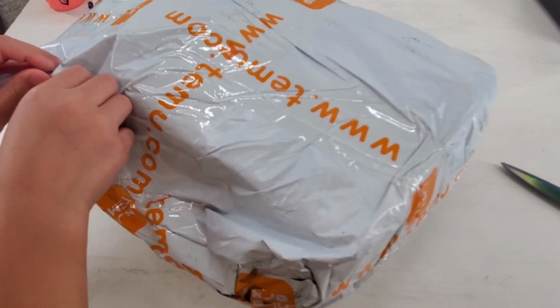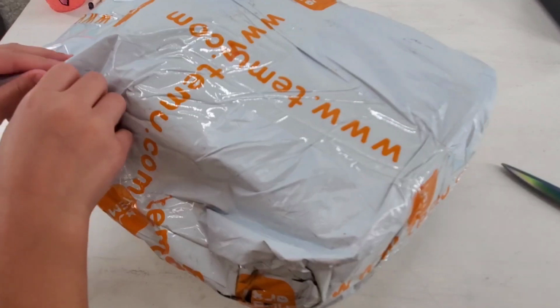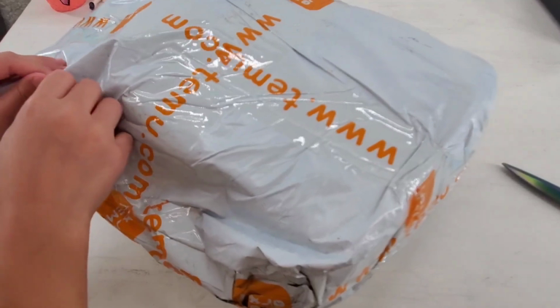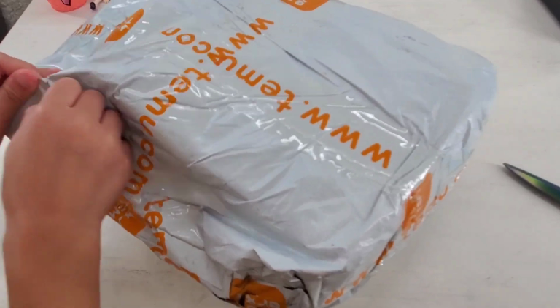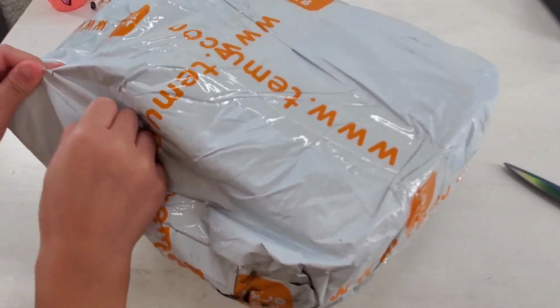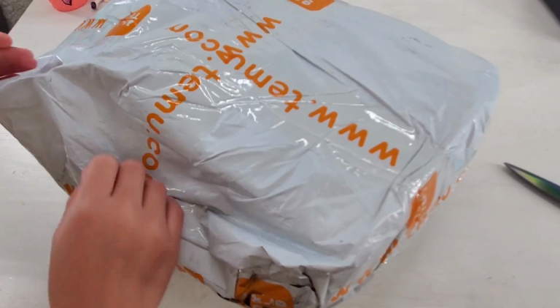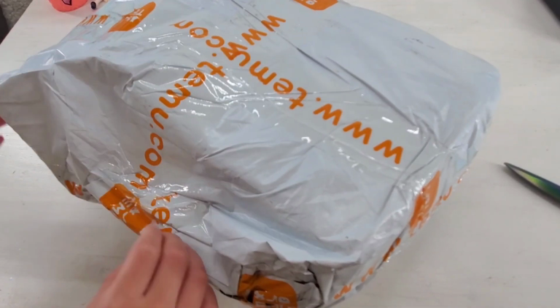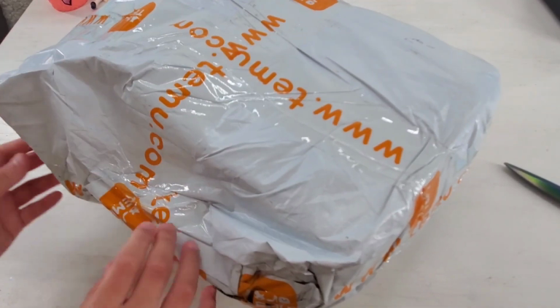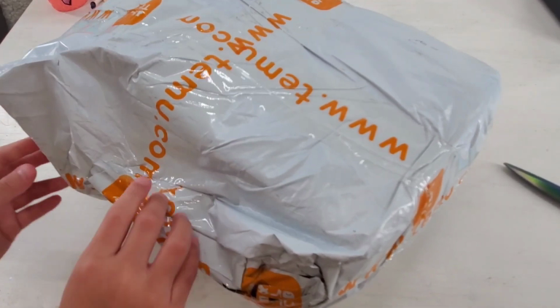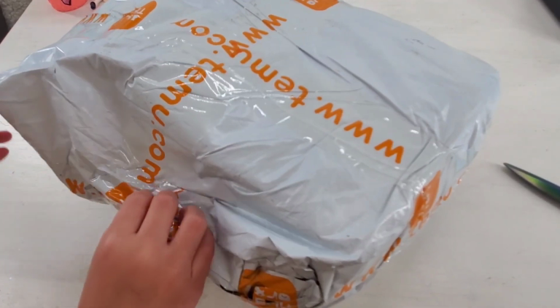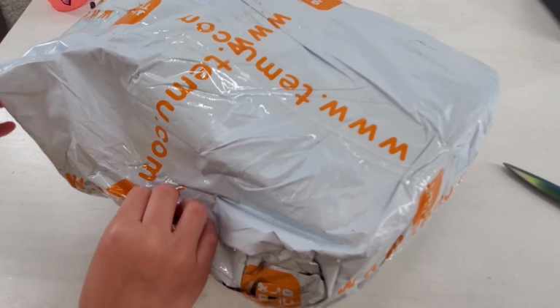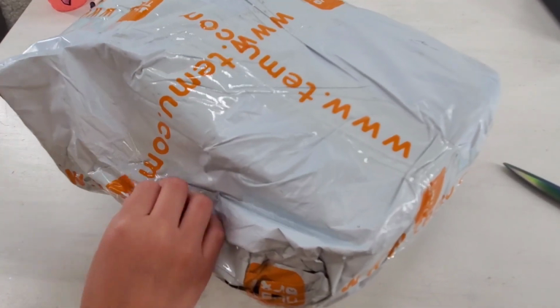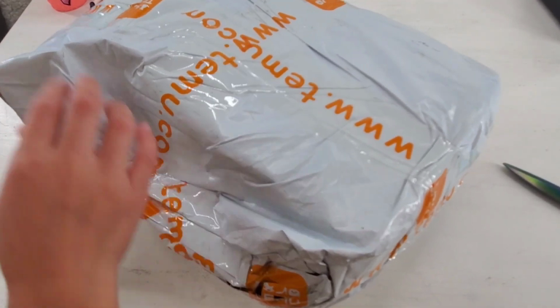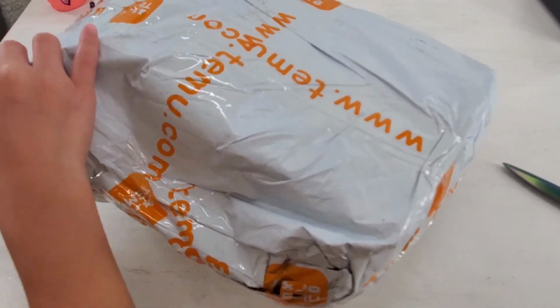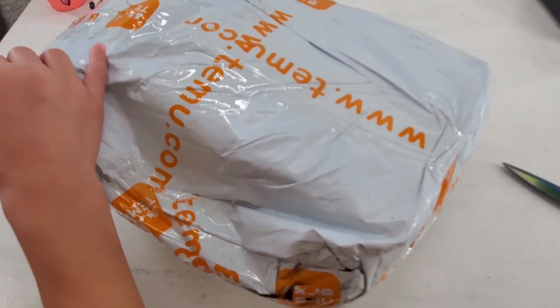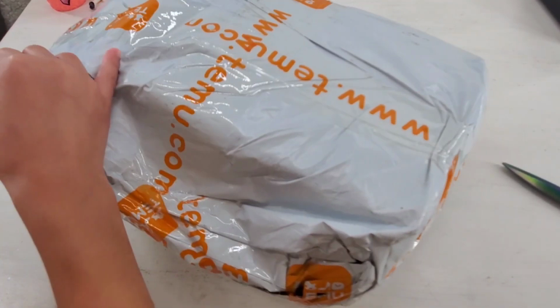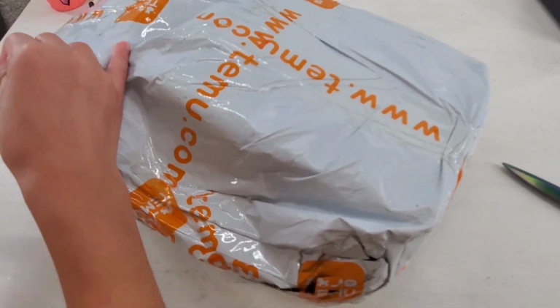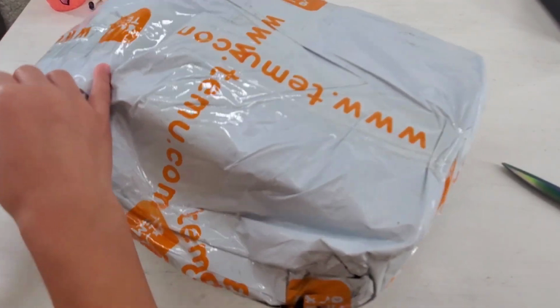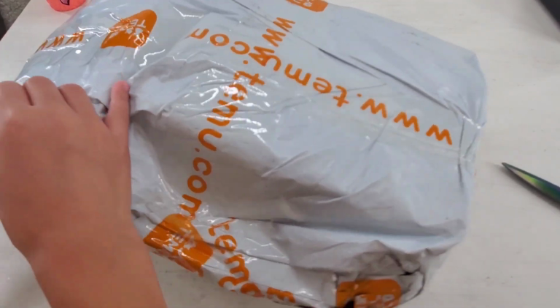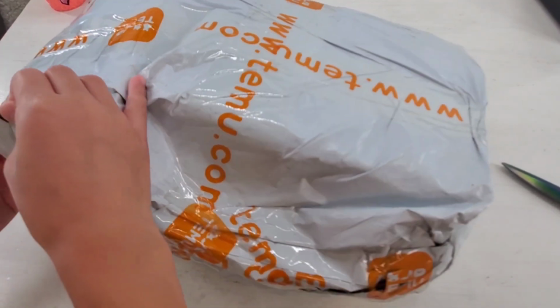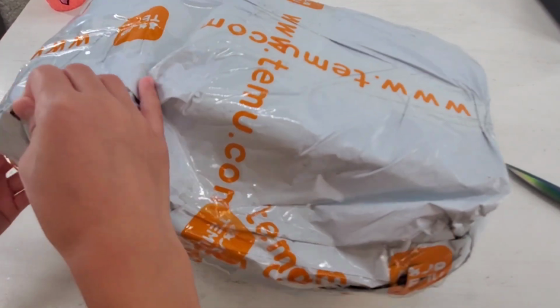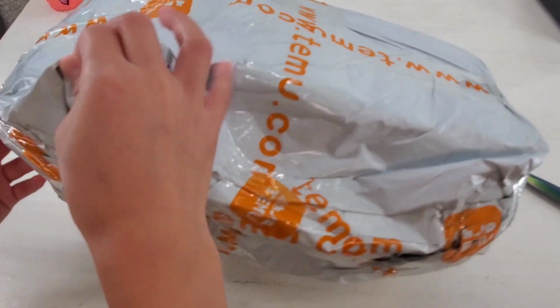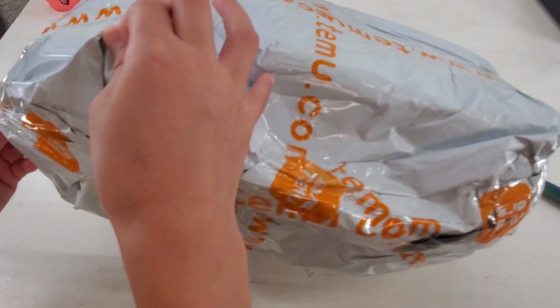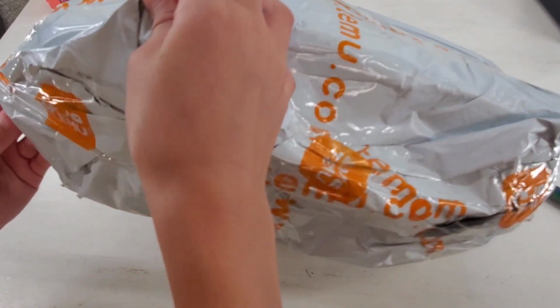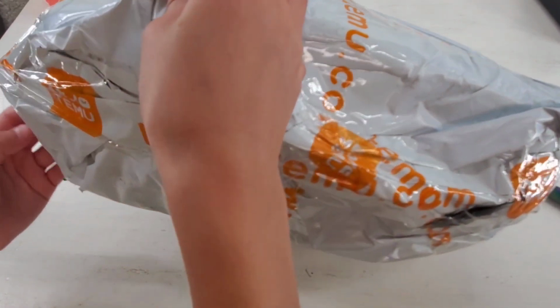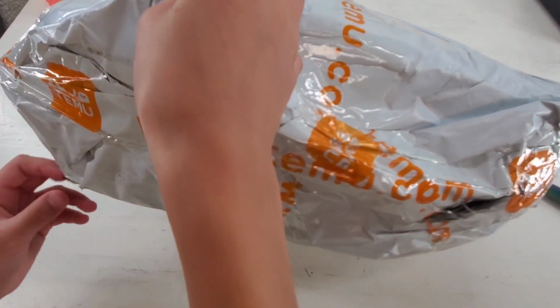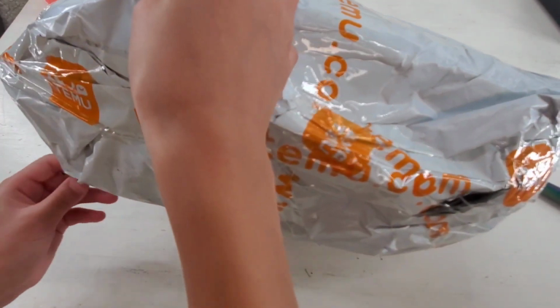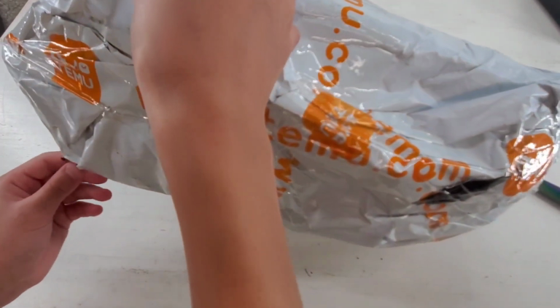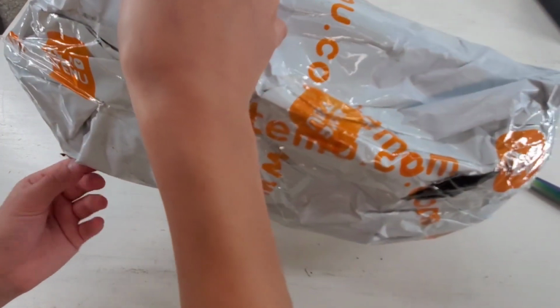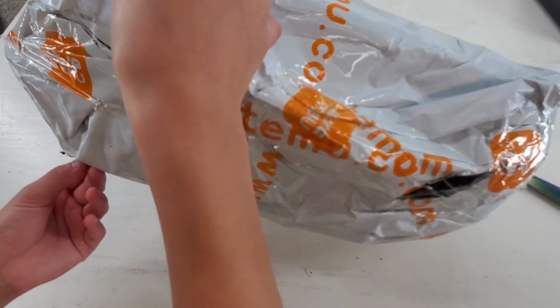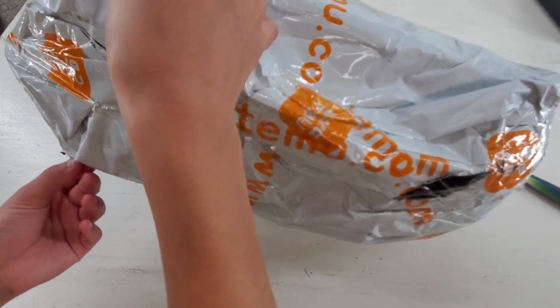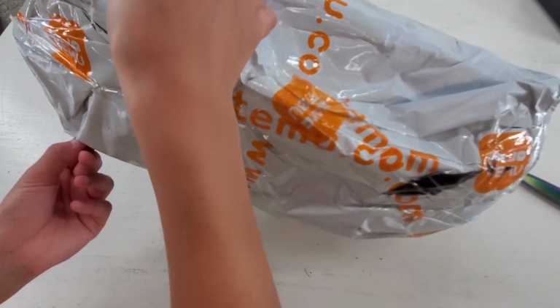Hi guys! In today's video, we are going to be unboxing our Temu package.